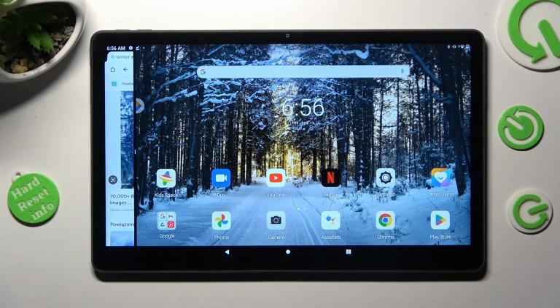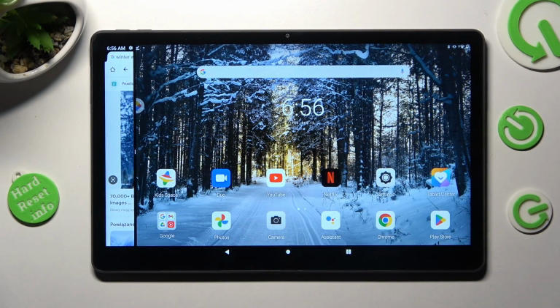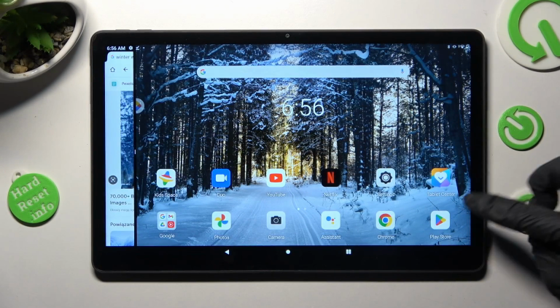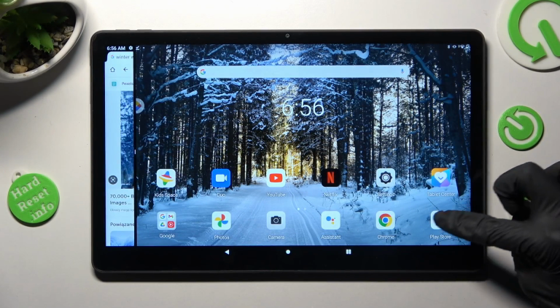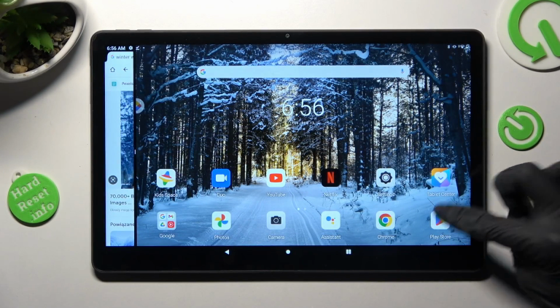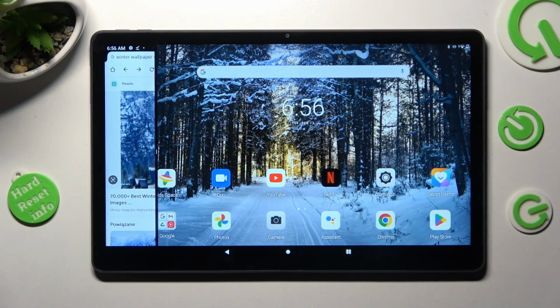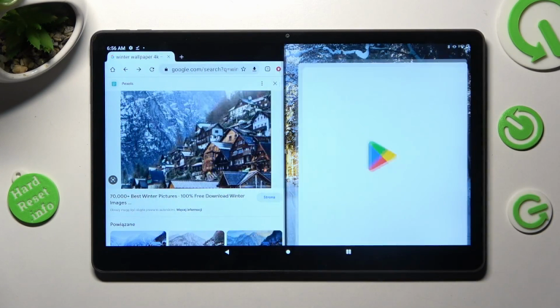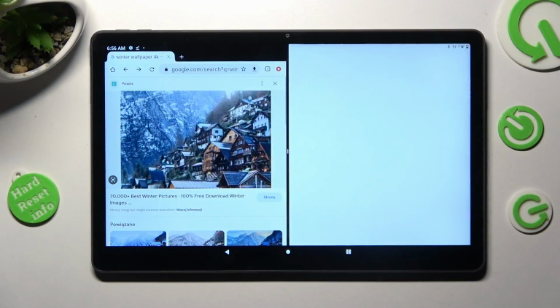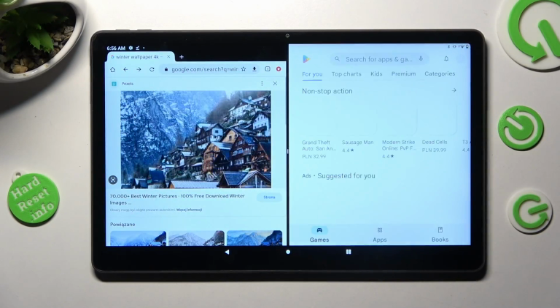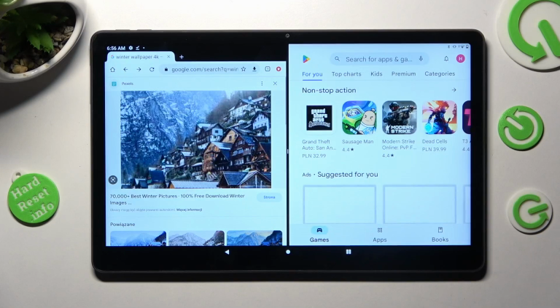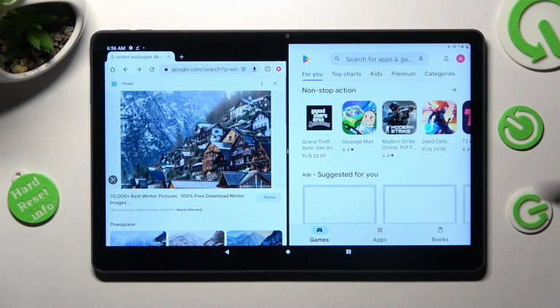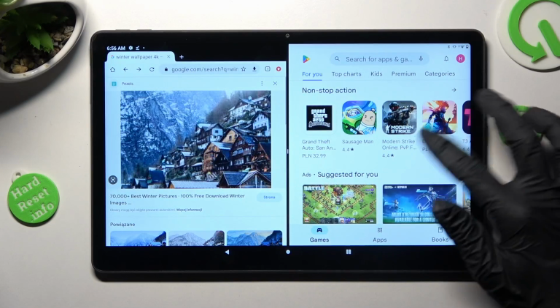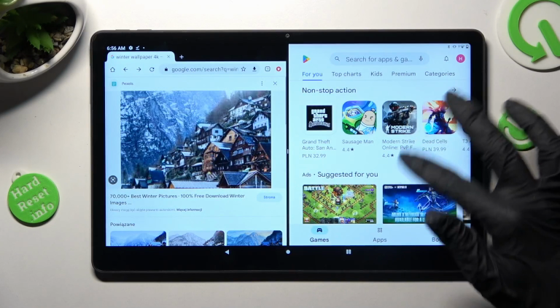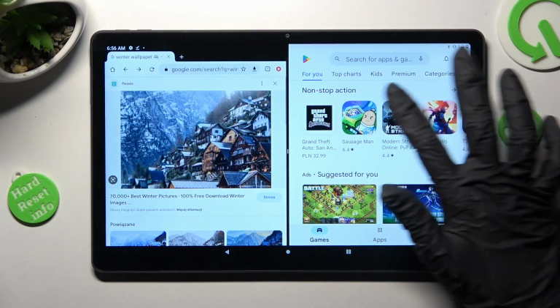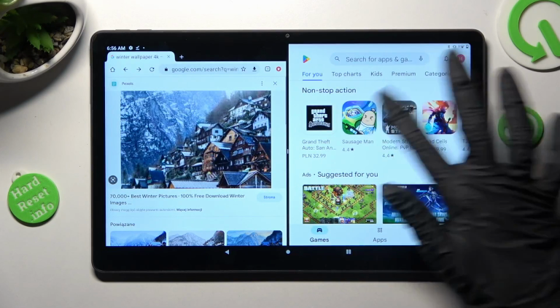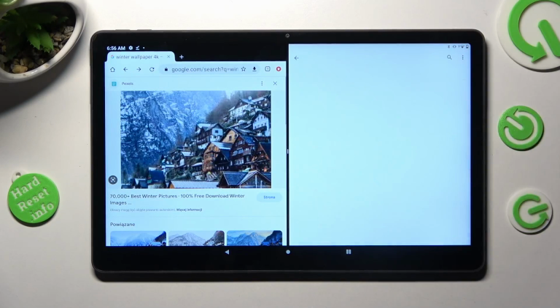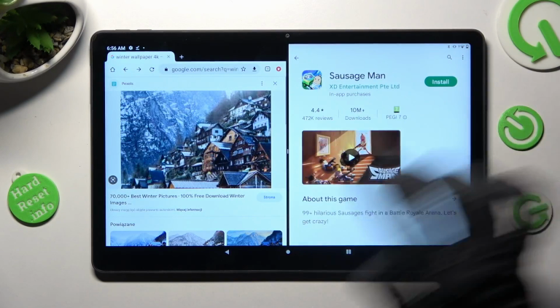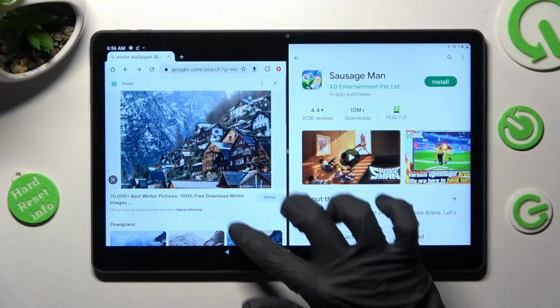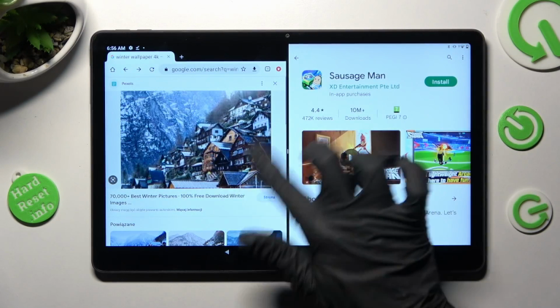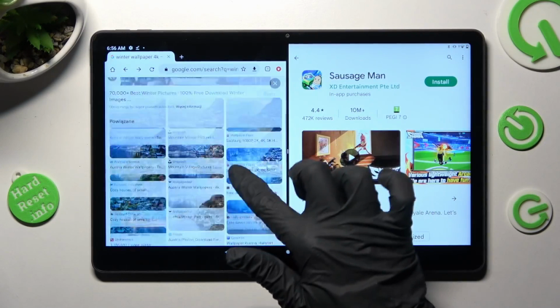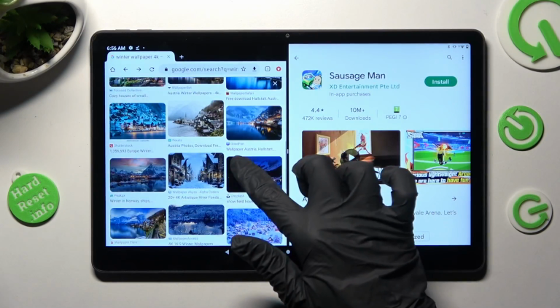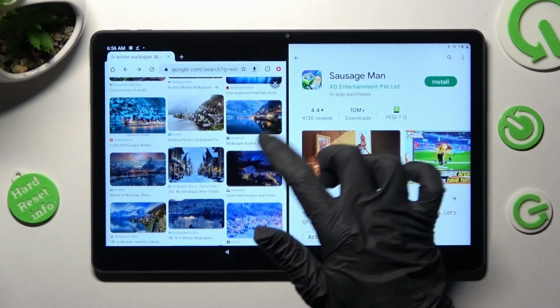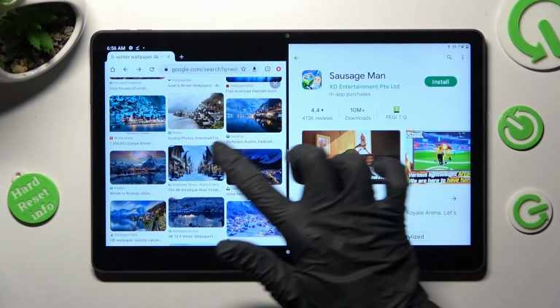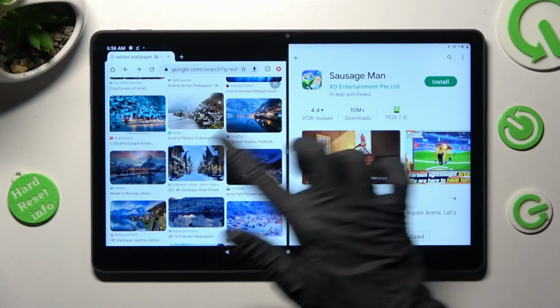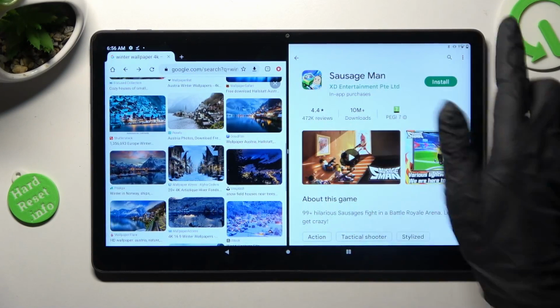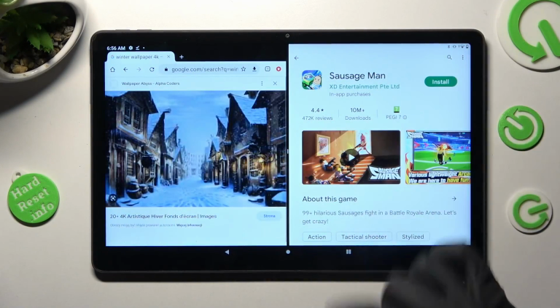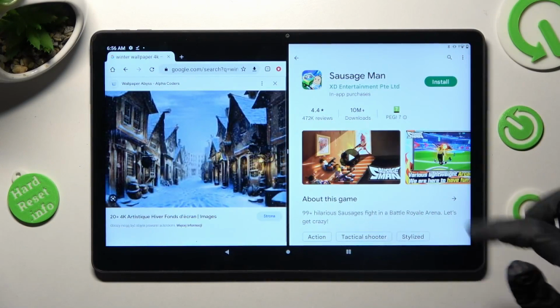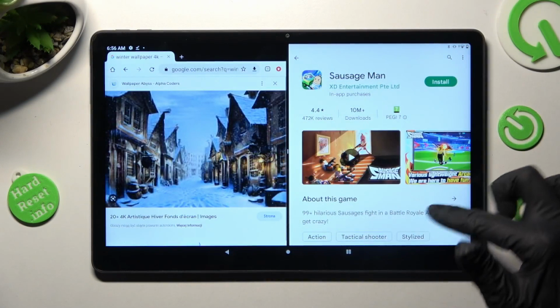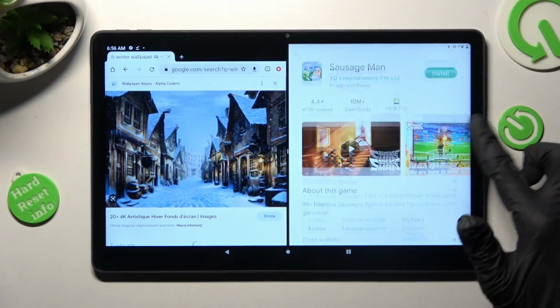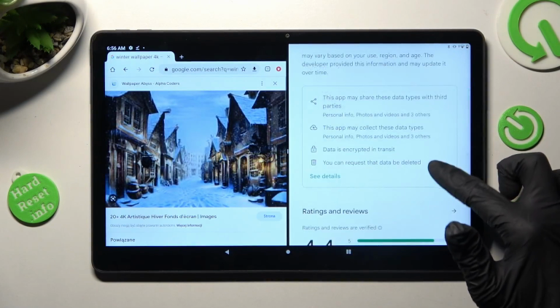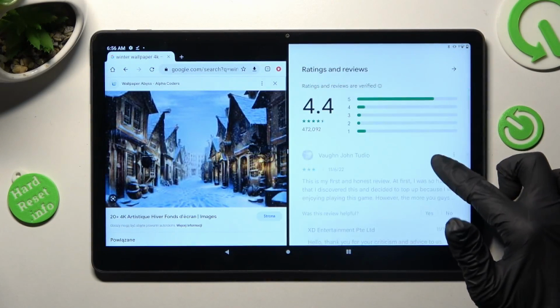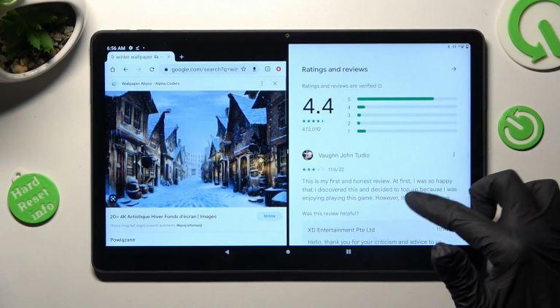I will go with Play Store. As you can see, after that I can use both at the same time.